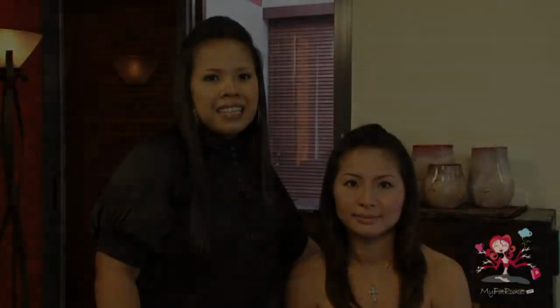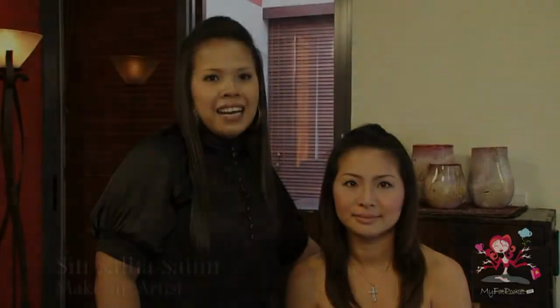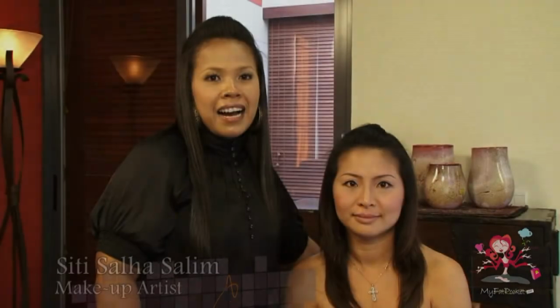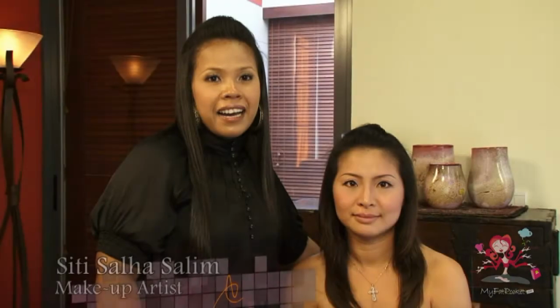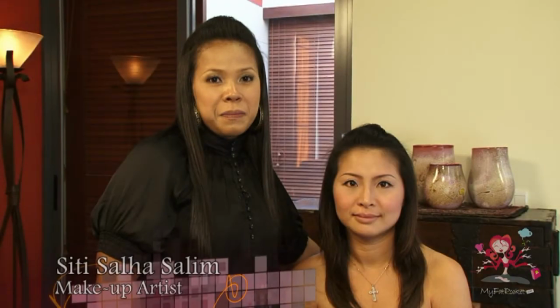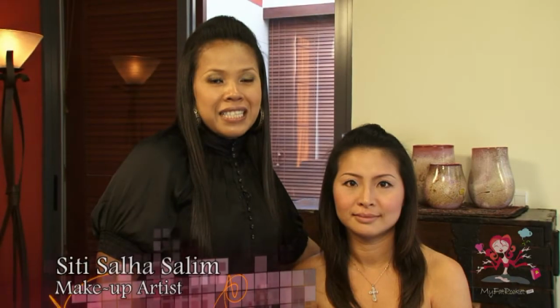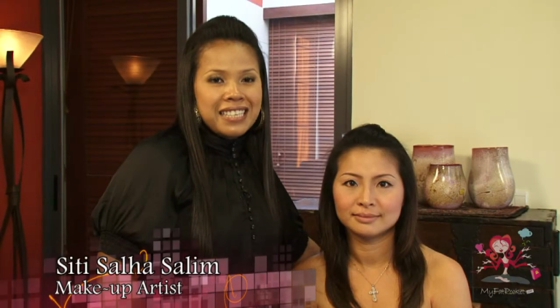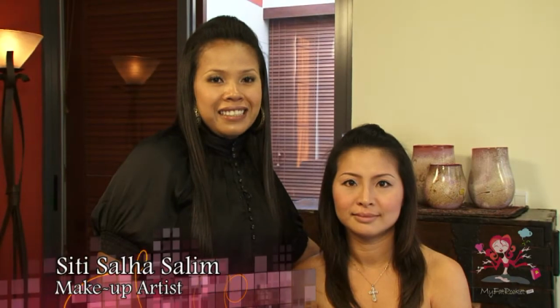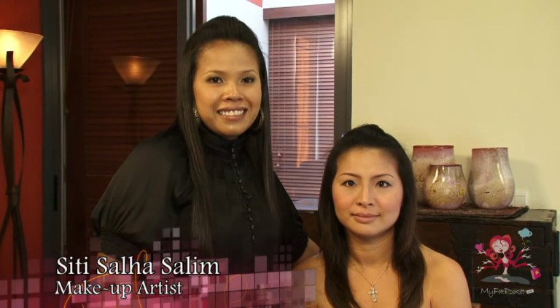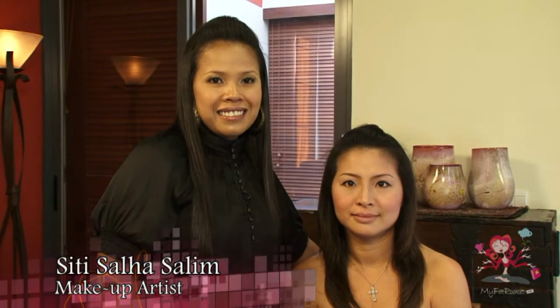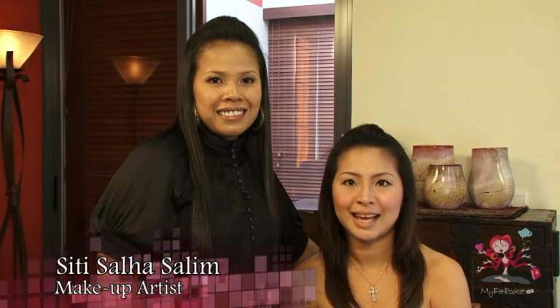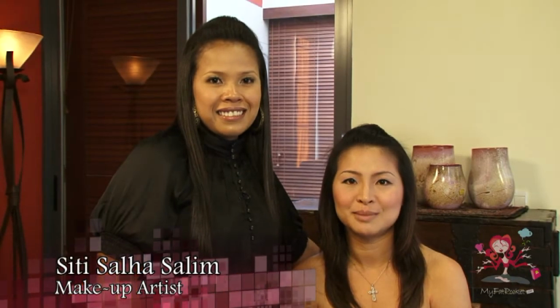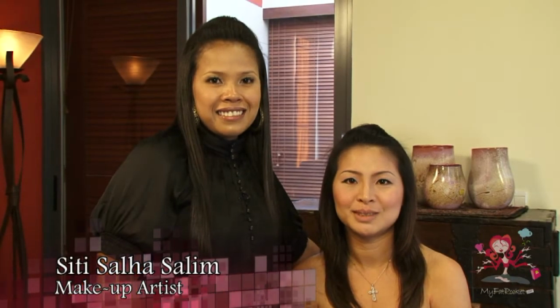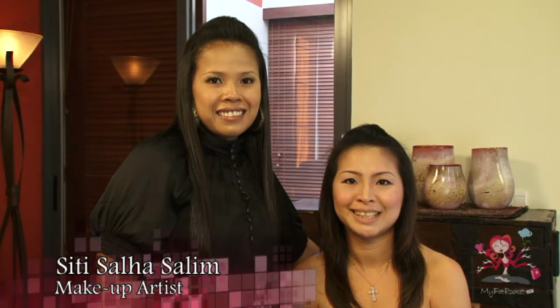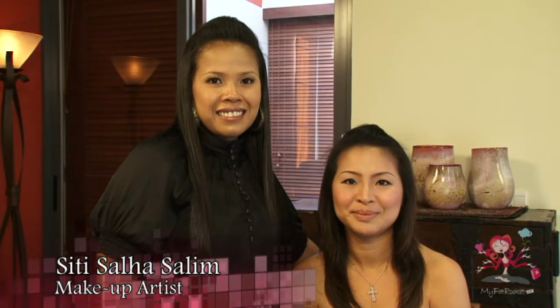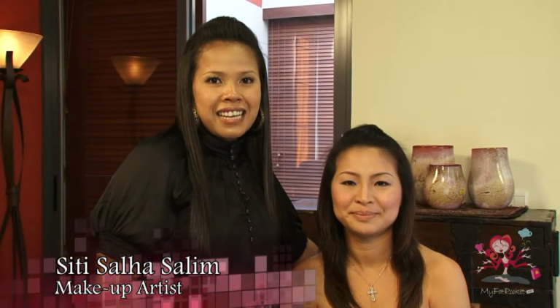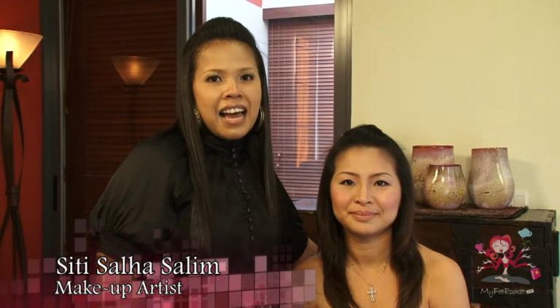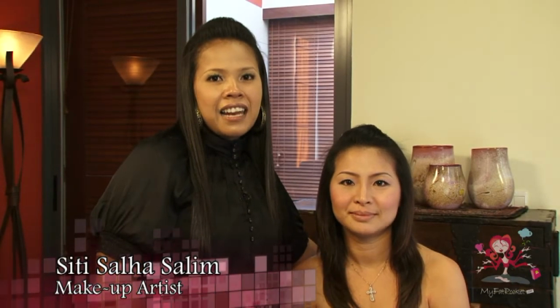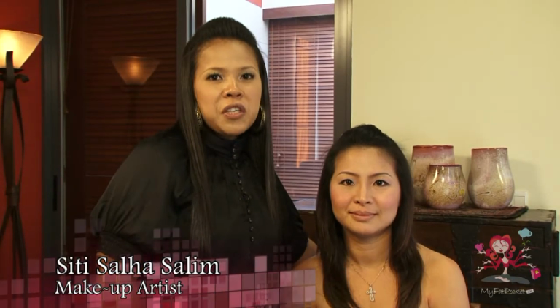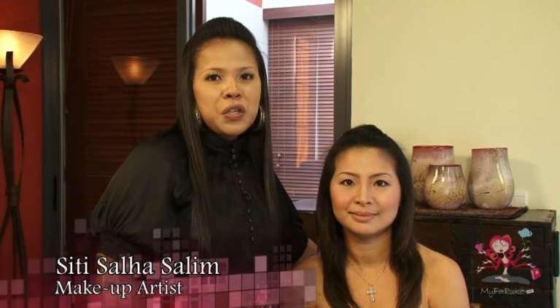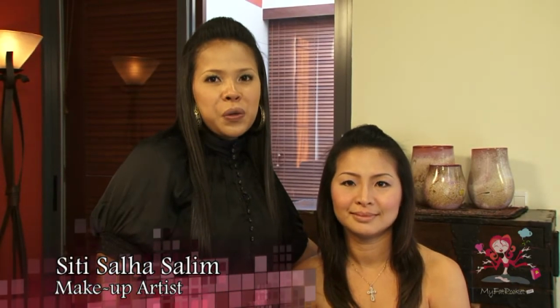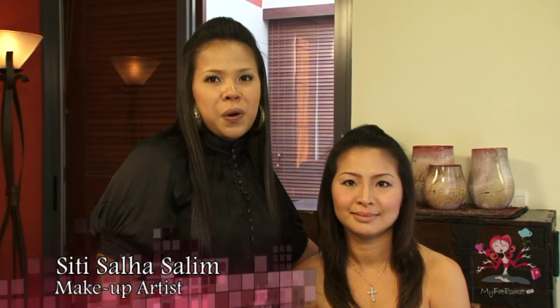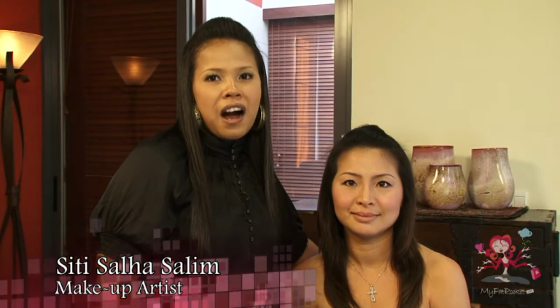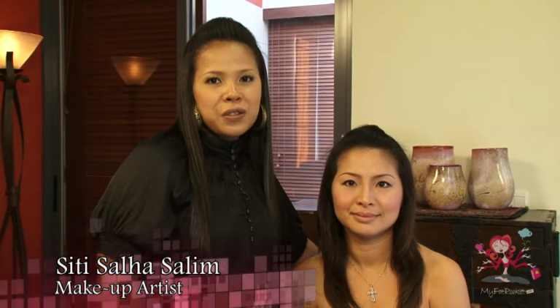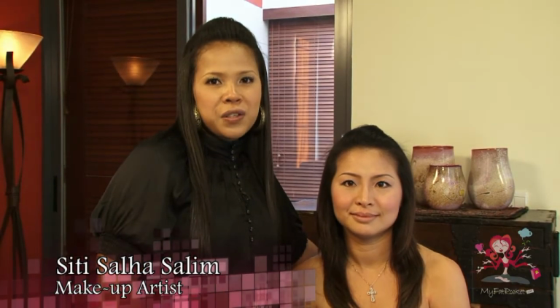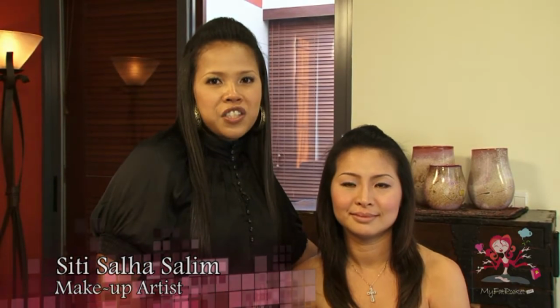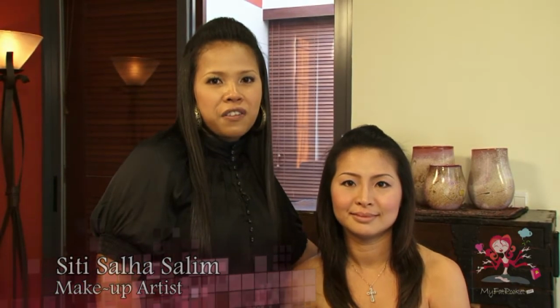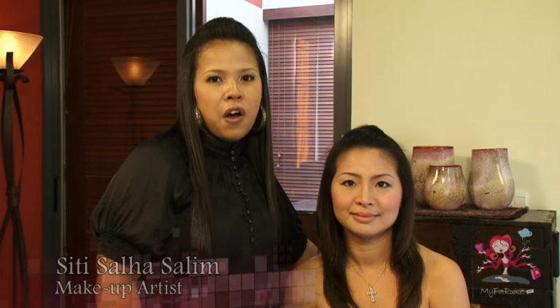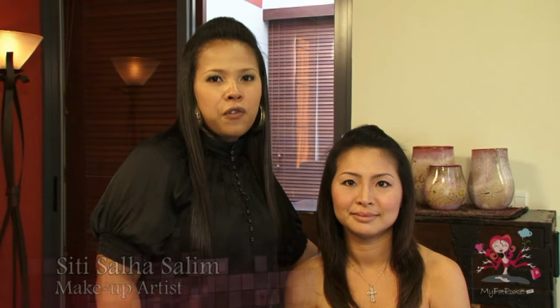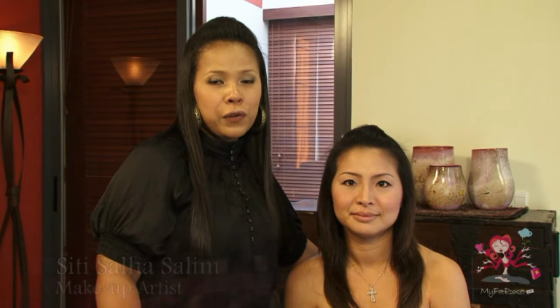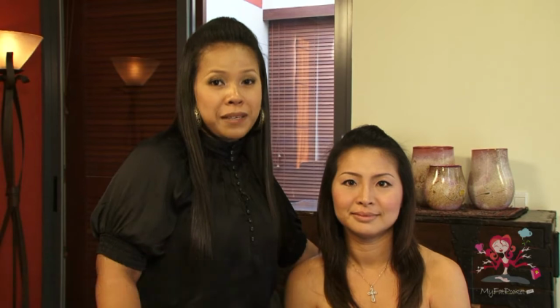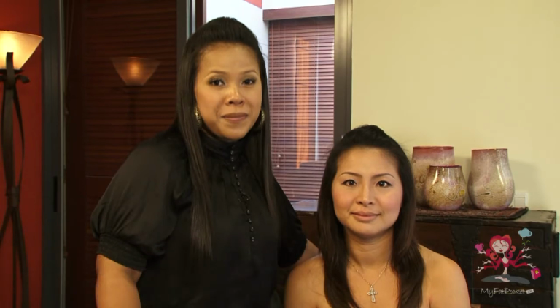Hi, I'm Siti. Hi, I'm Sylvia. Let me show you how to achieve full lips.